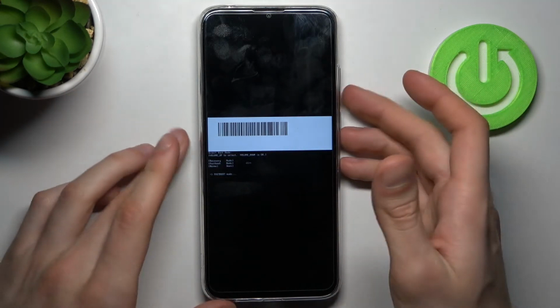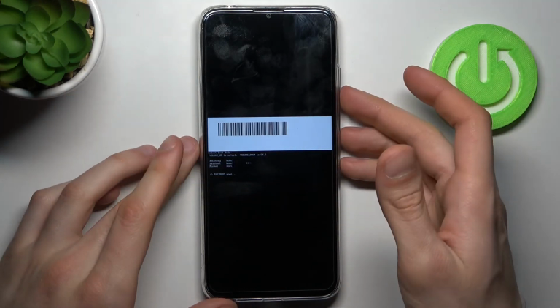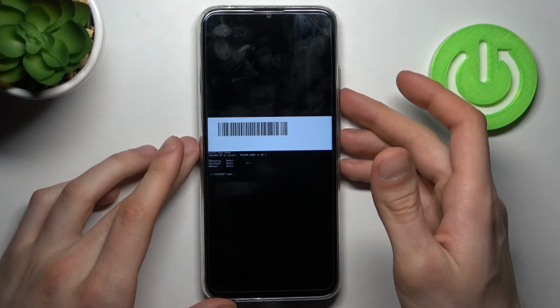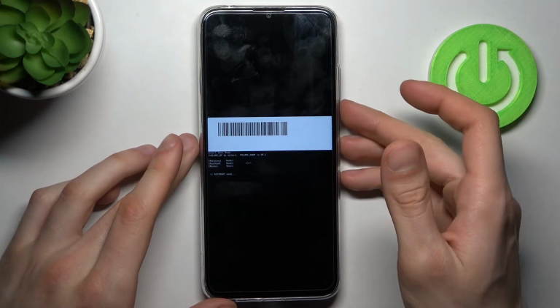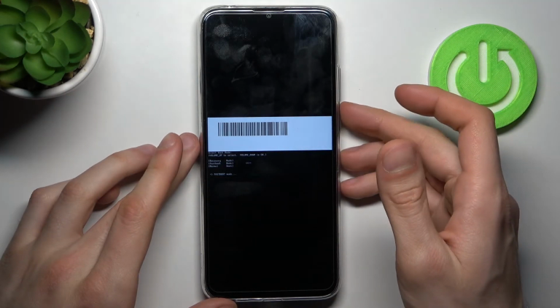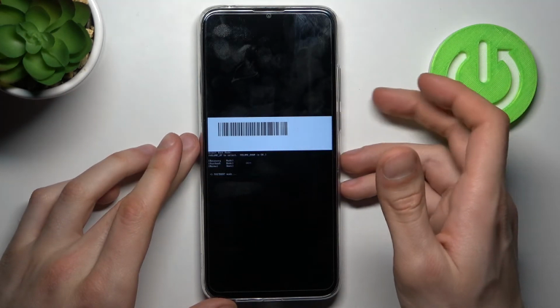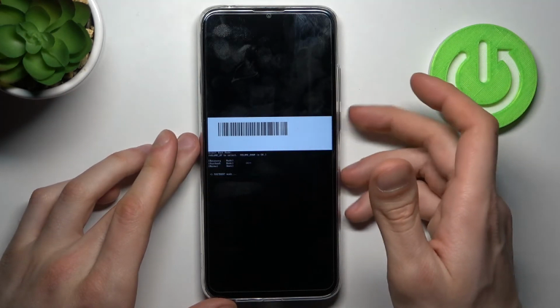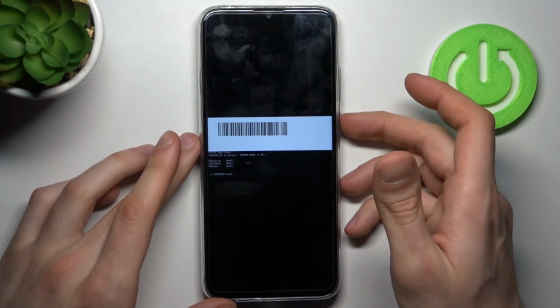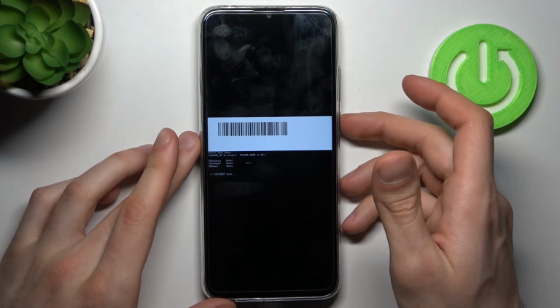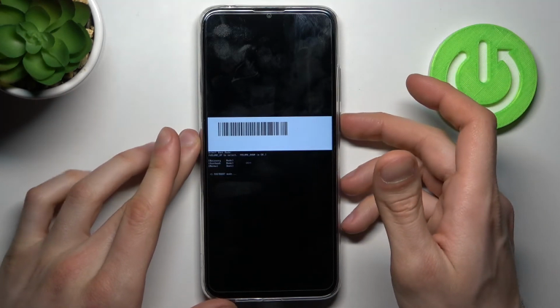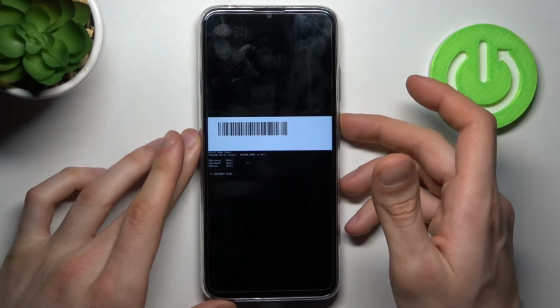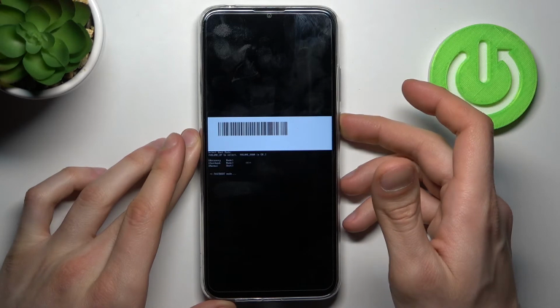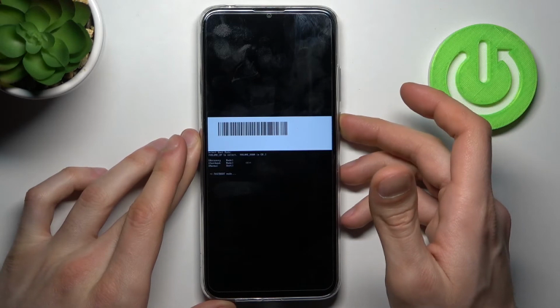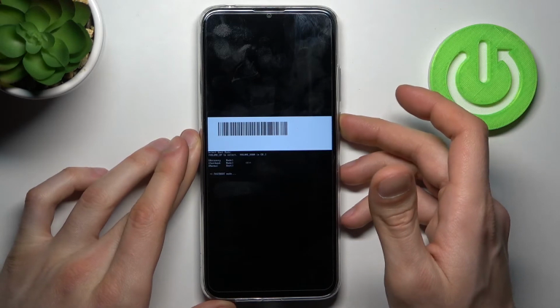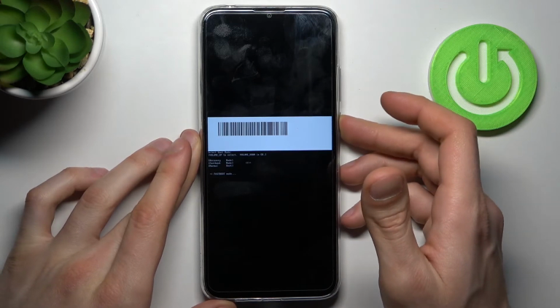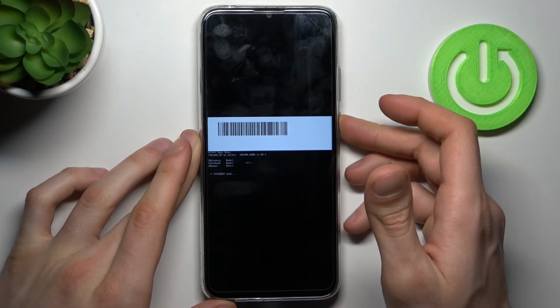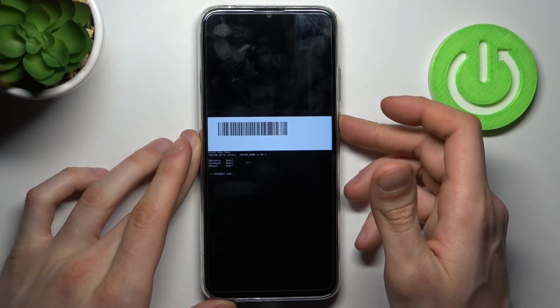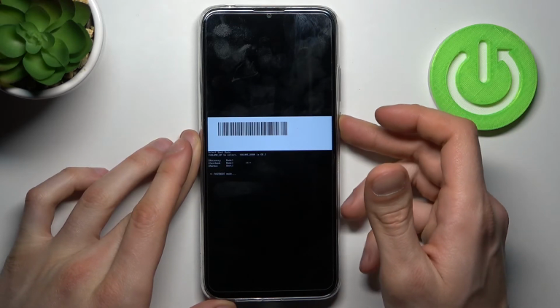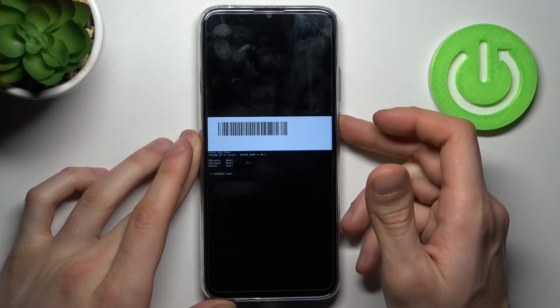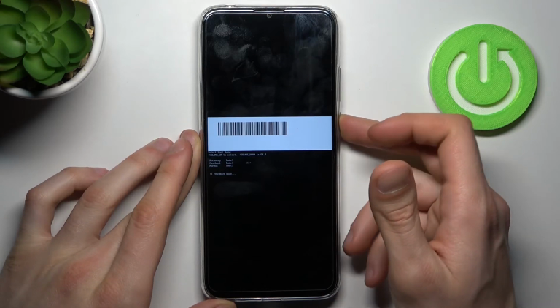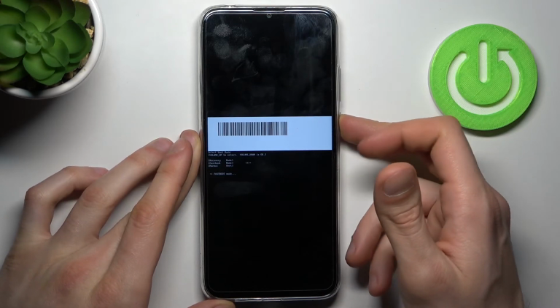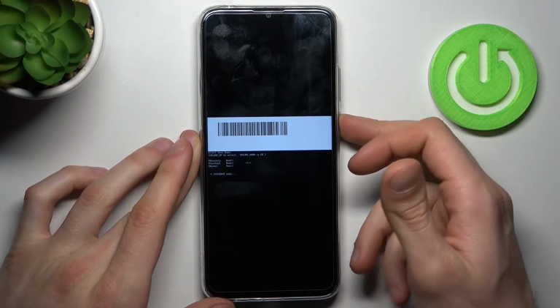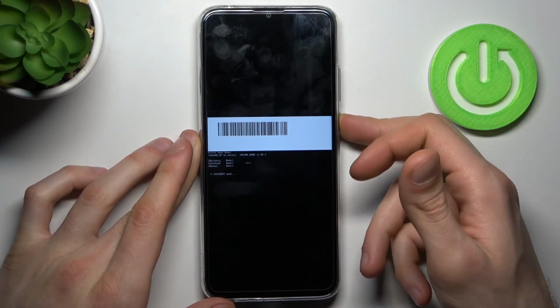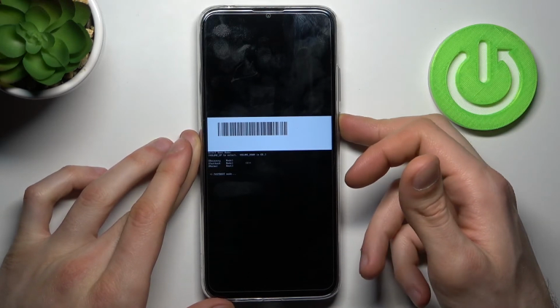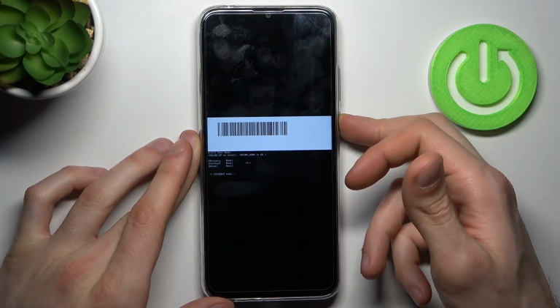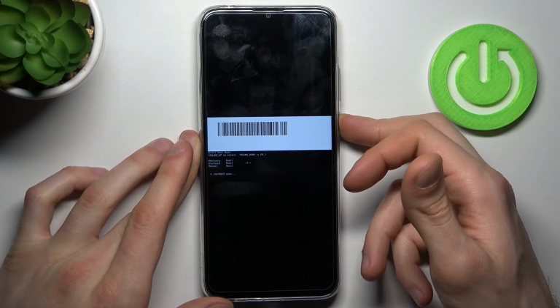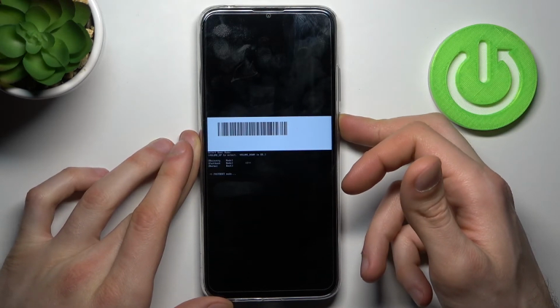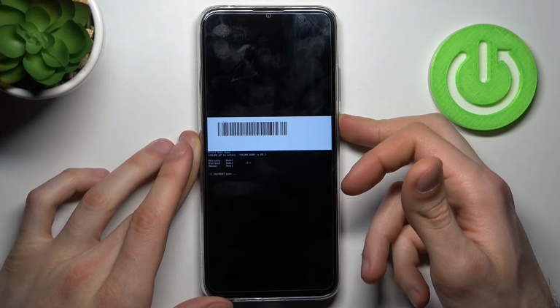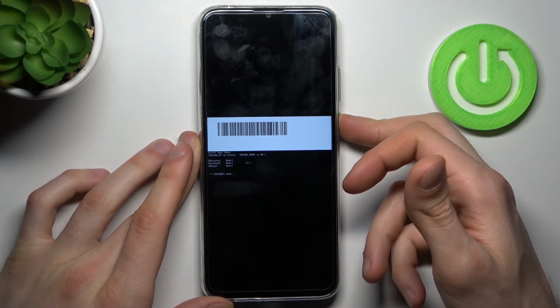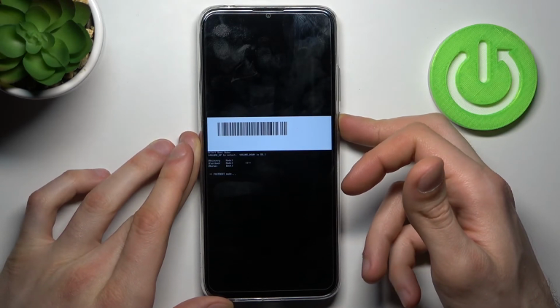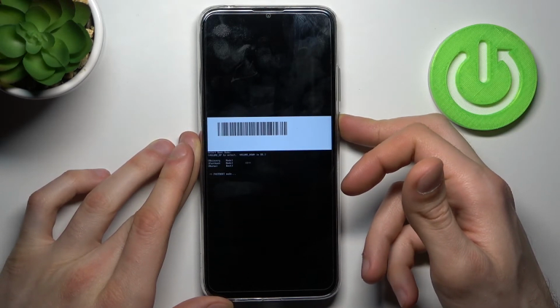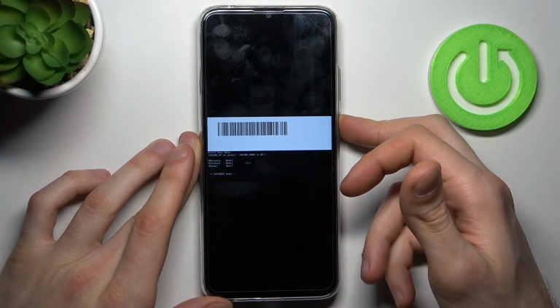If you want to exit this mode, just hold down the power key for about five to seven seconds, and after that your device will restart.